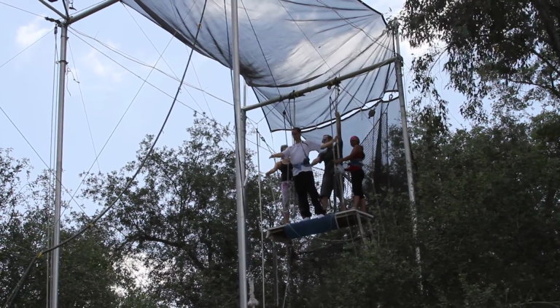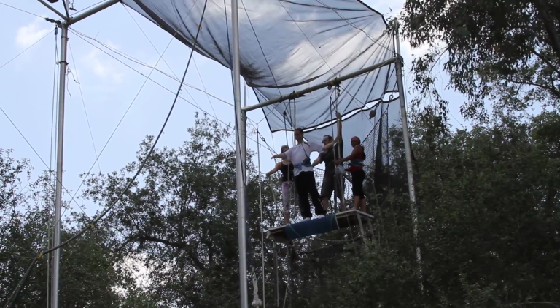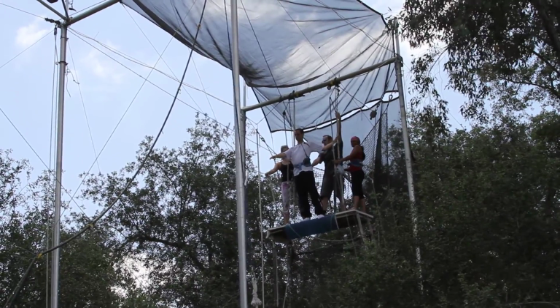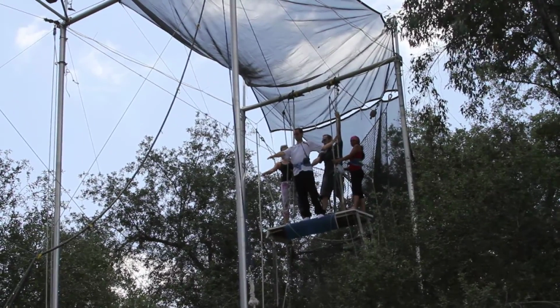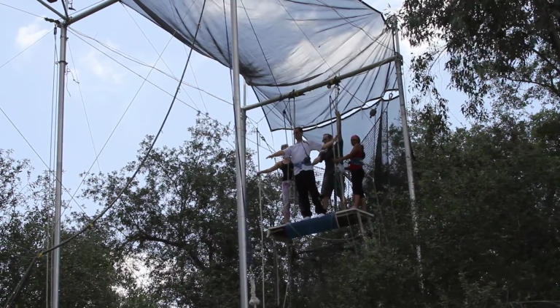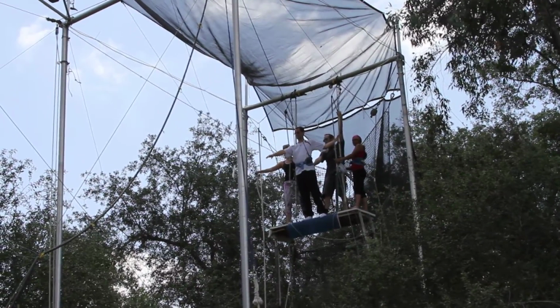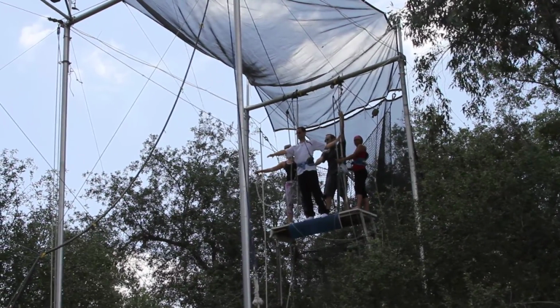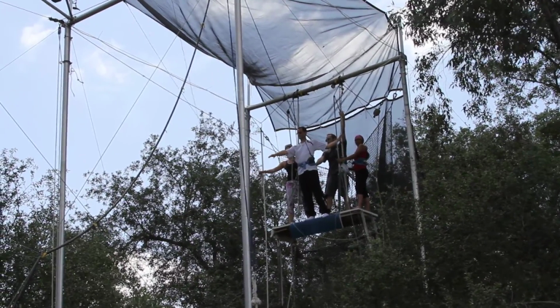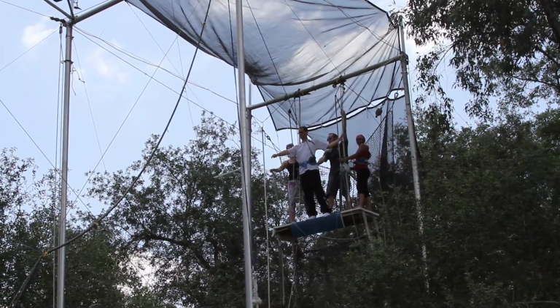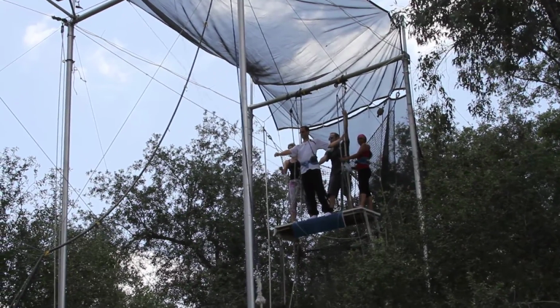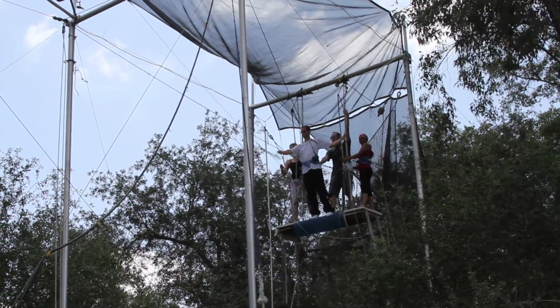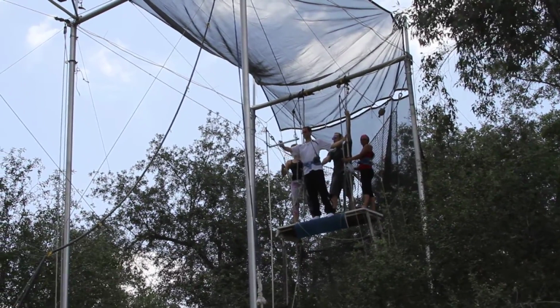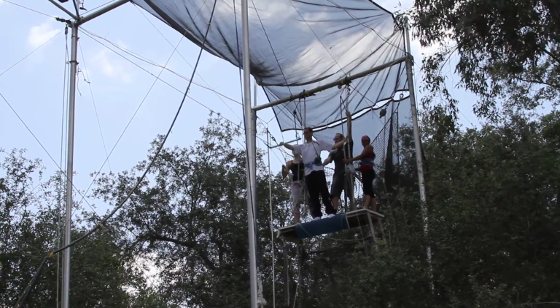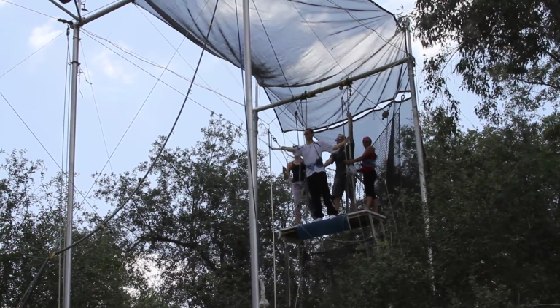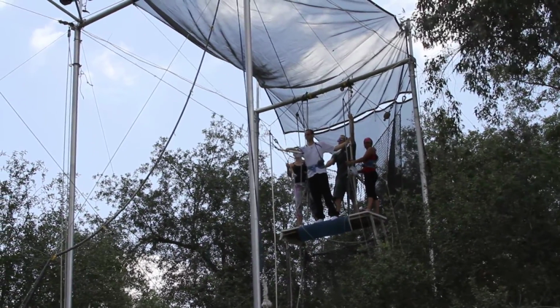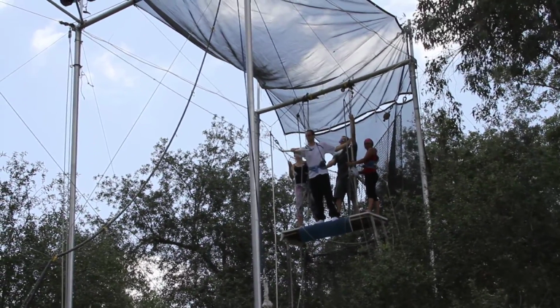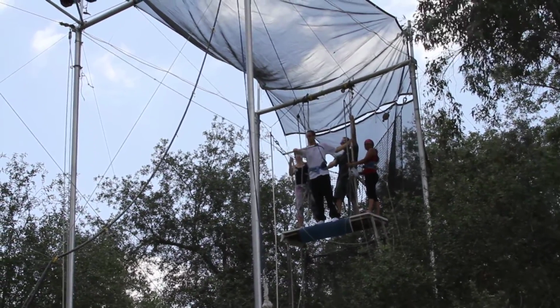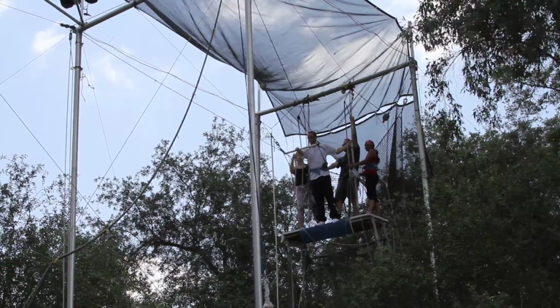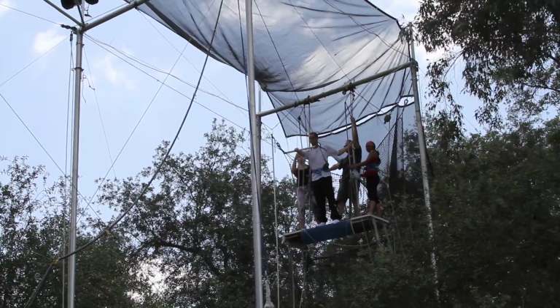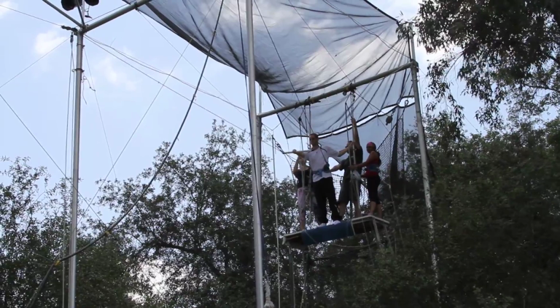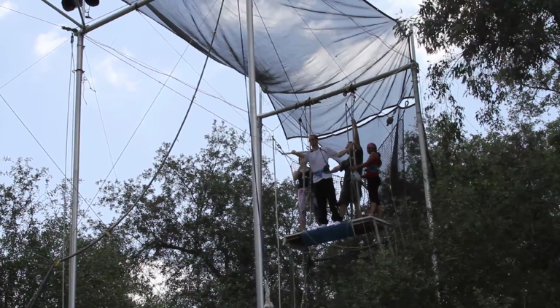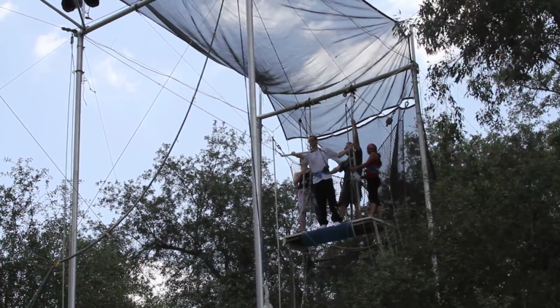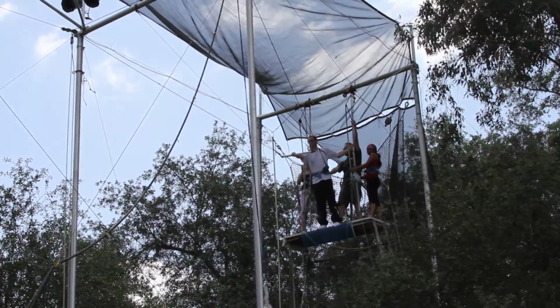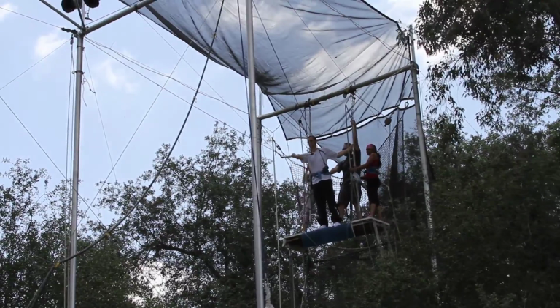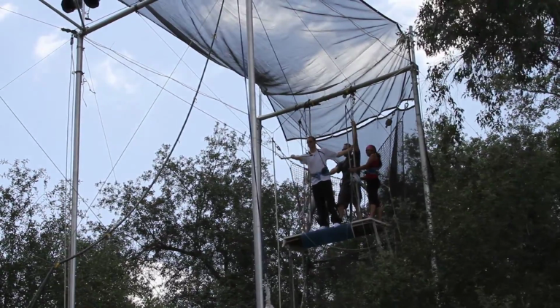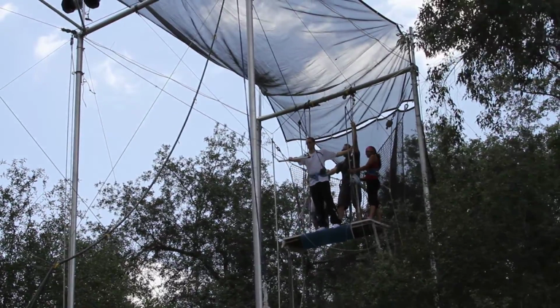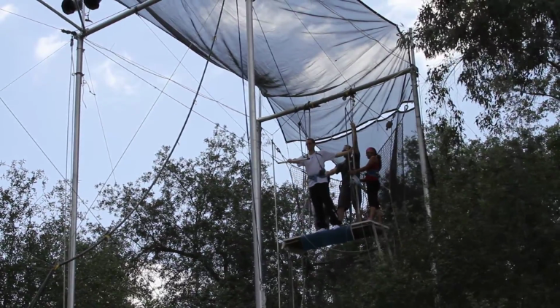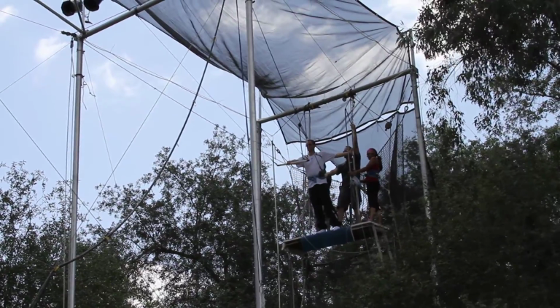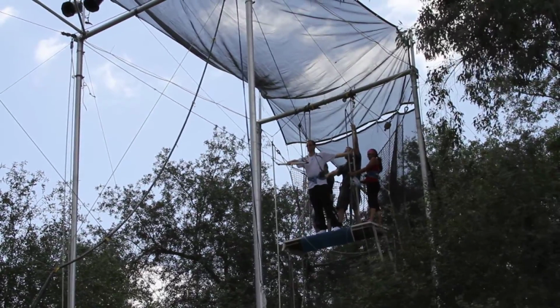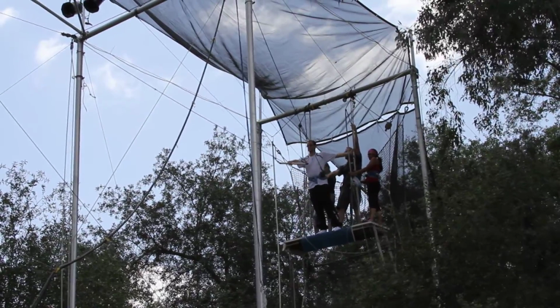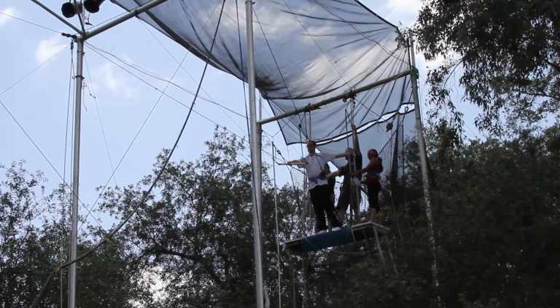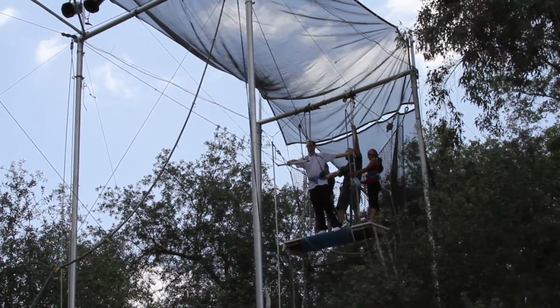There, yeah. Put your belly out more, and your second knee on the bar.